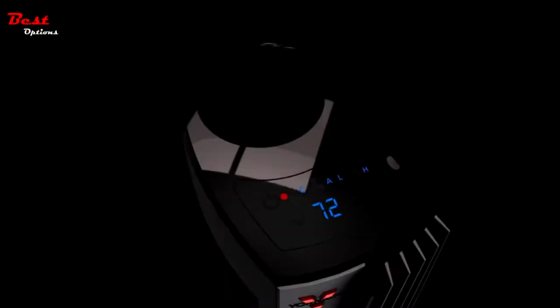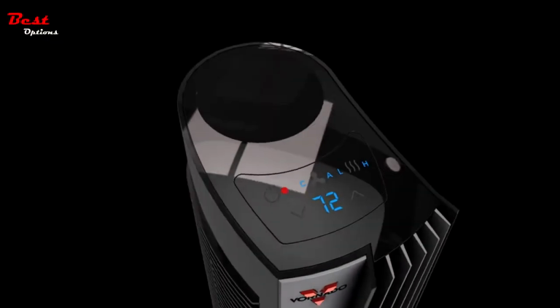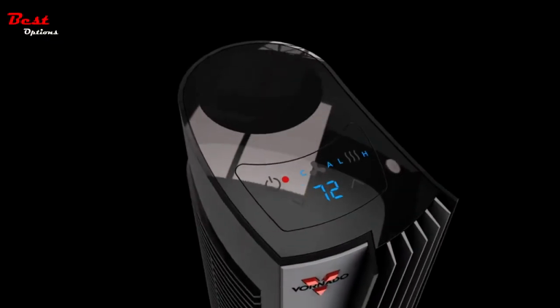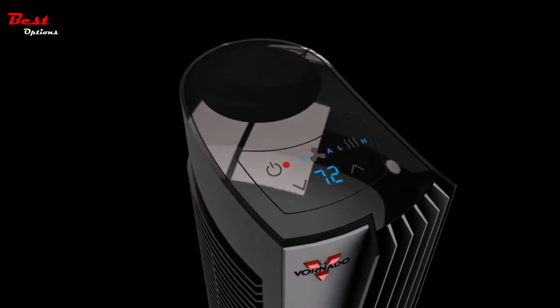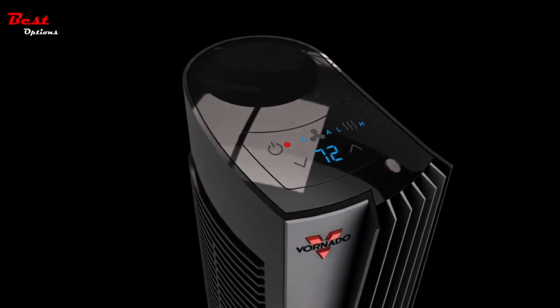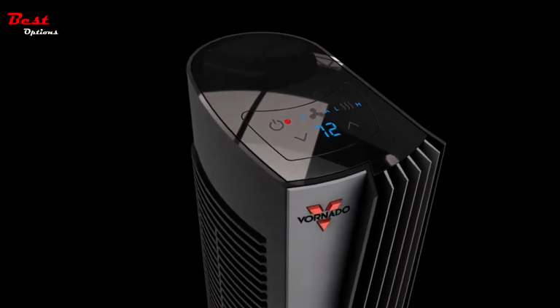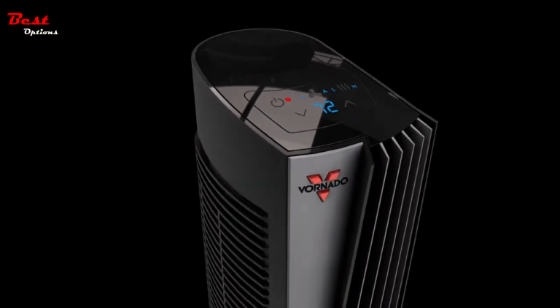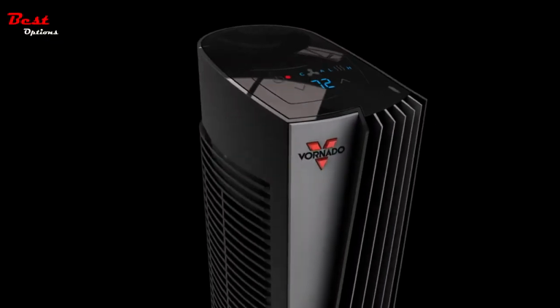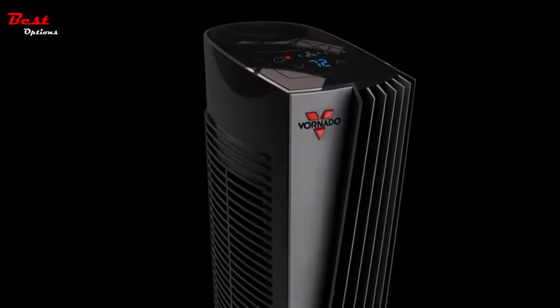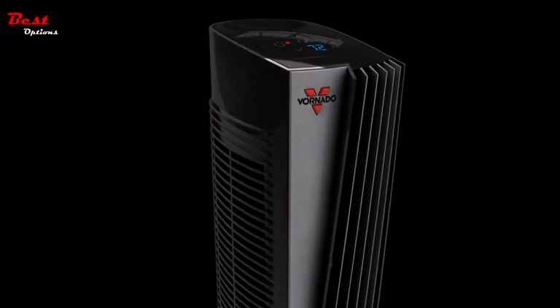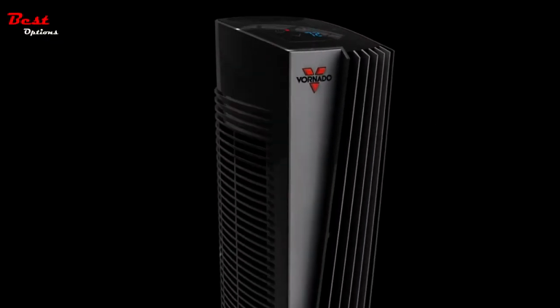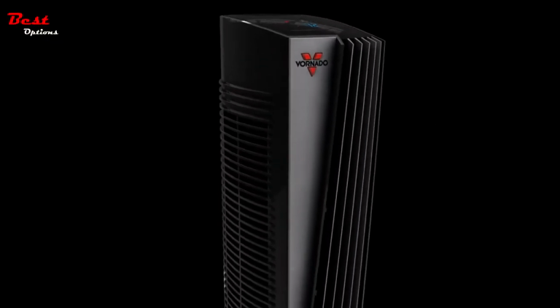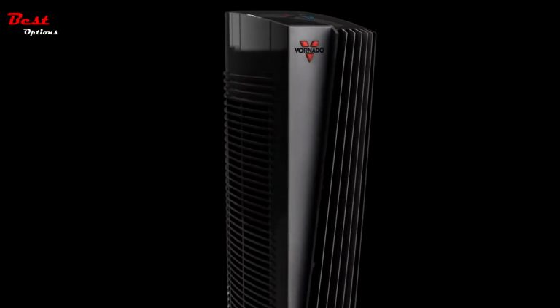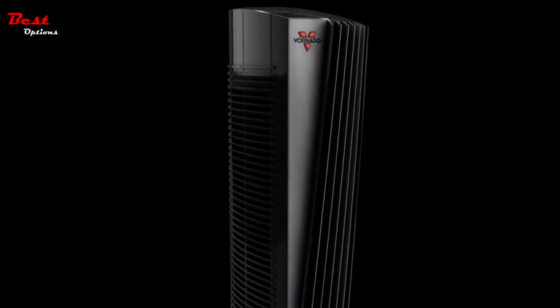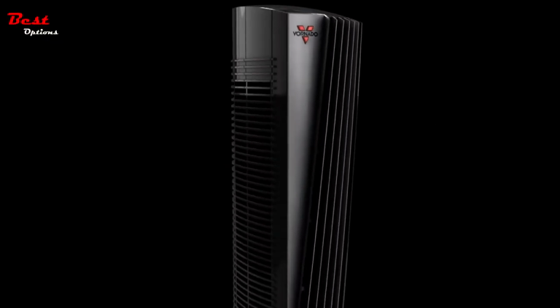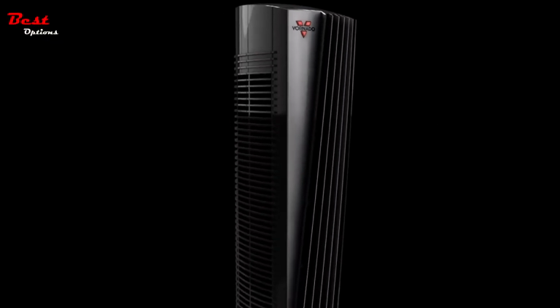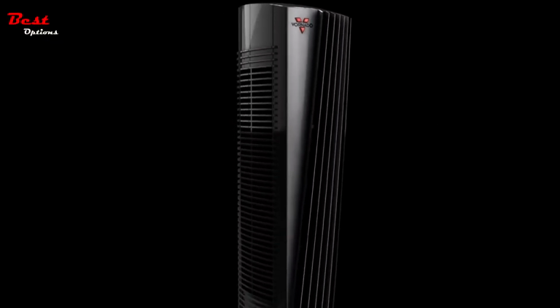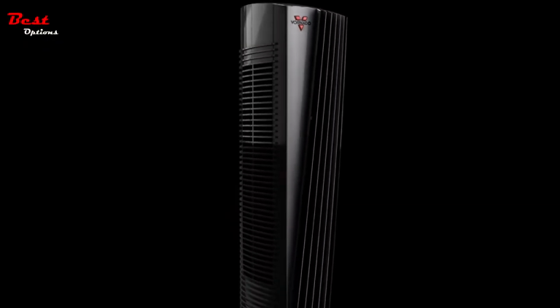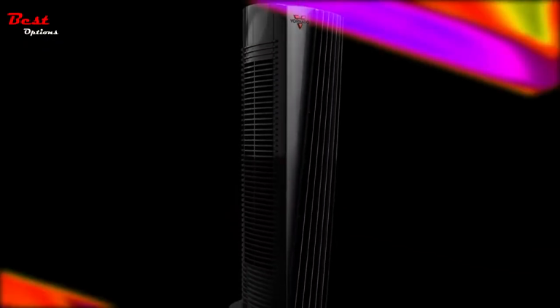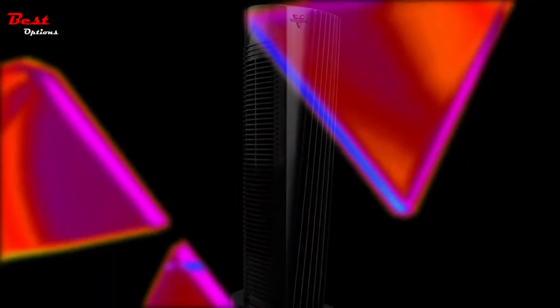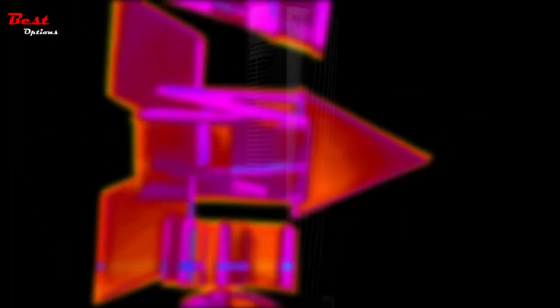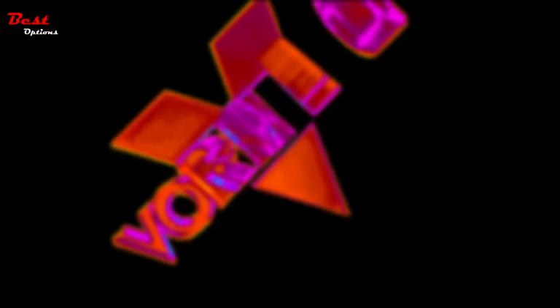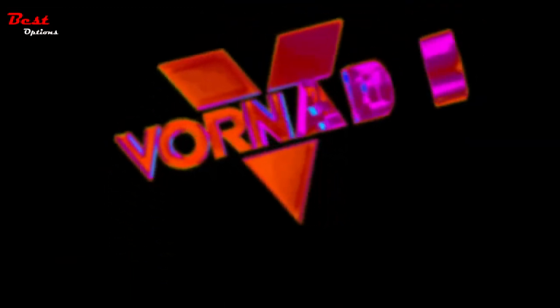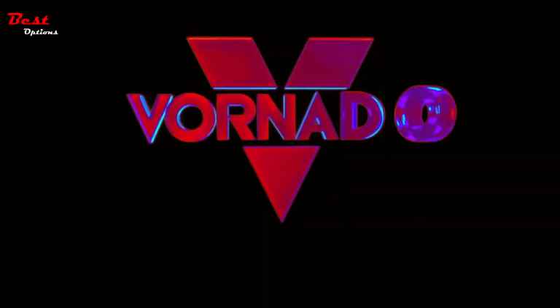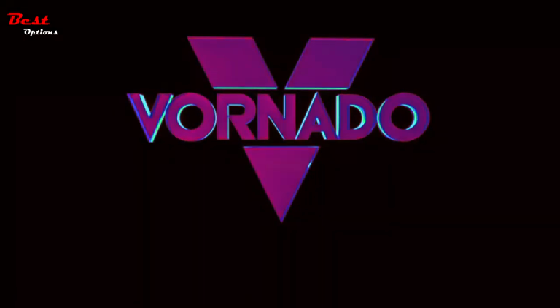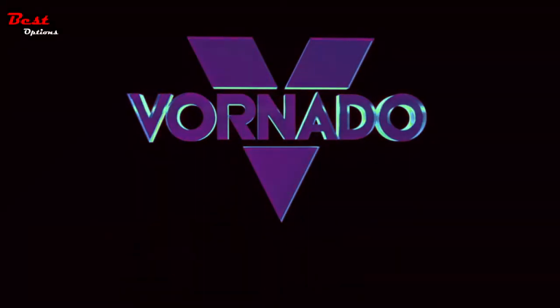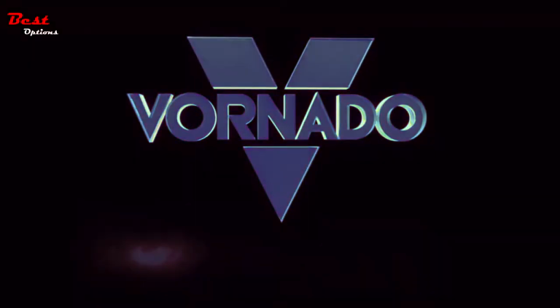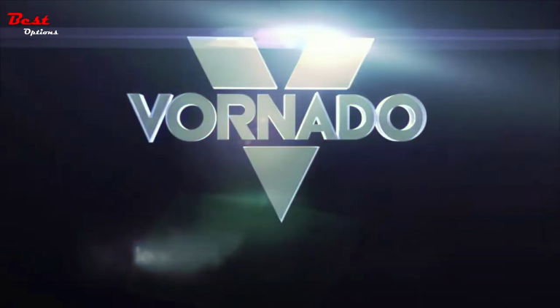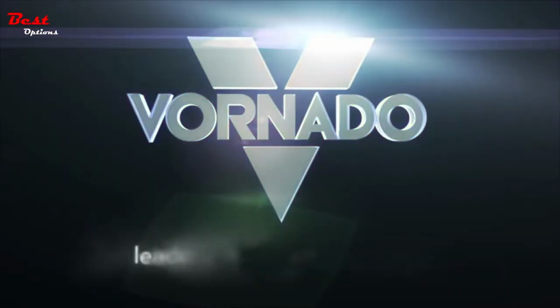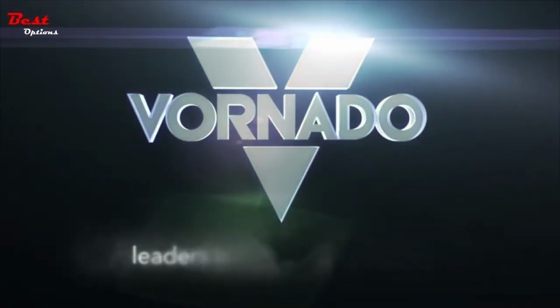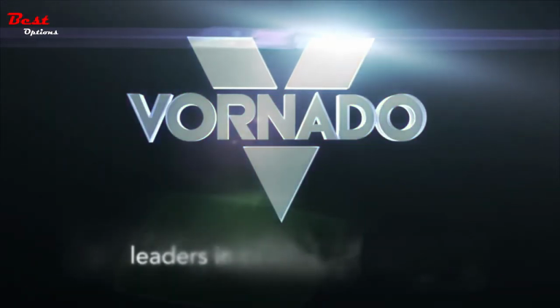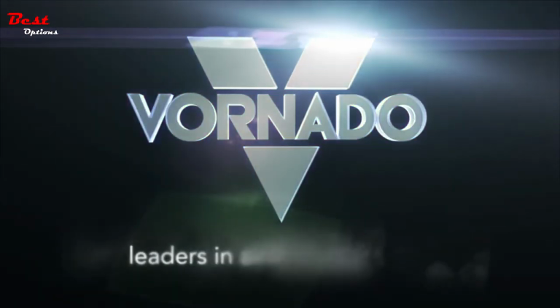If you expect more from a heater, if you're looking for something better, you're looking for a Vornado.